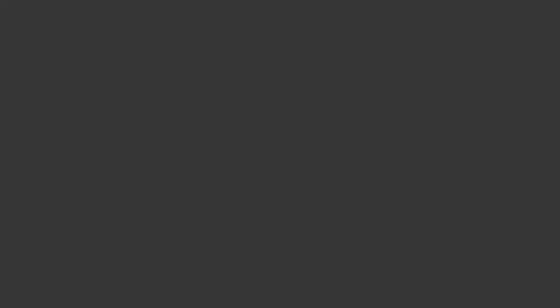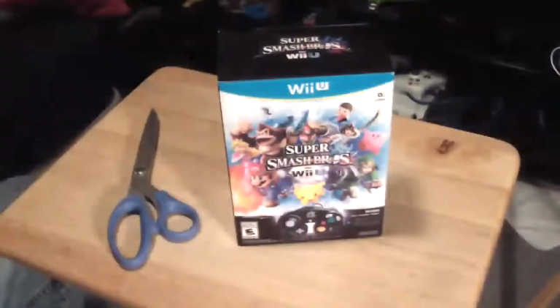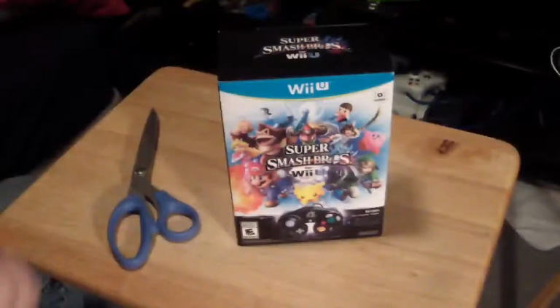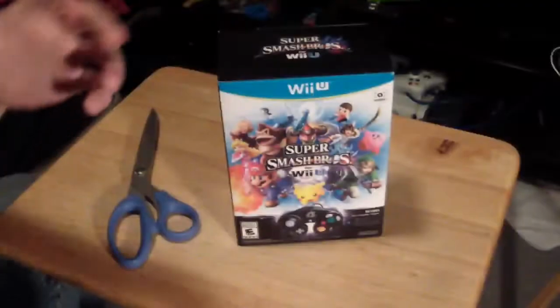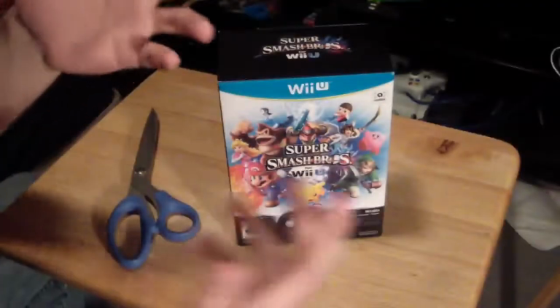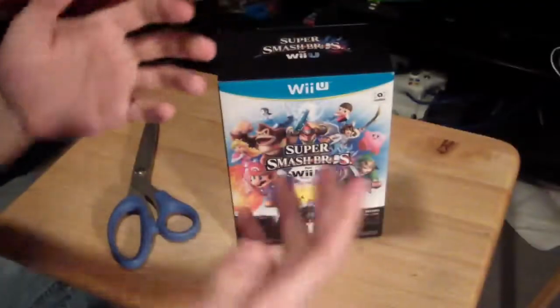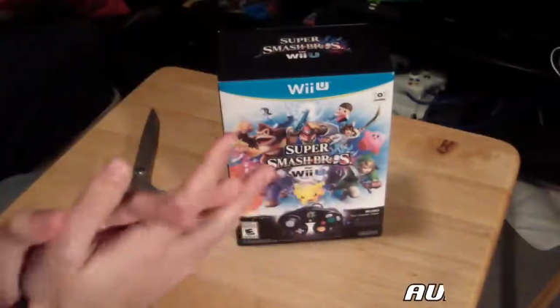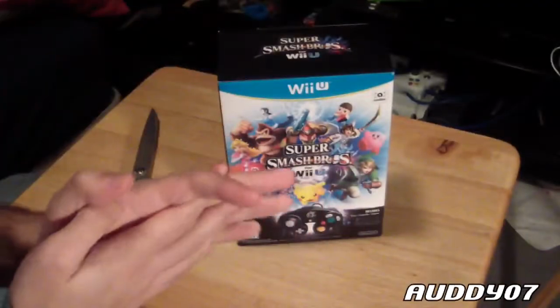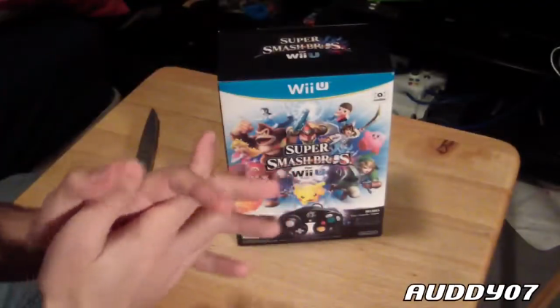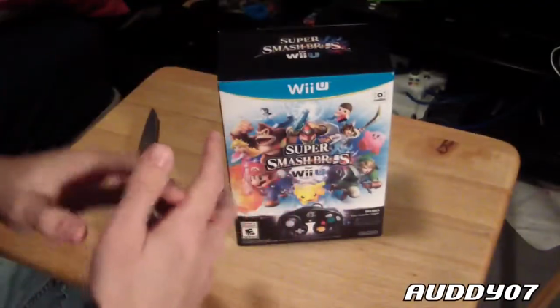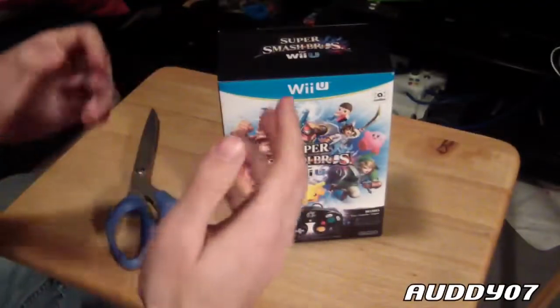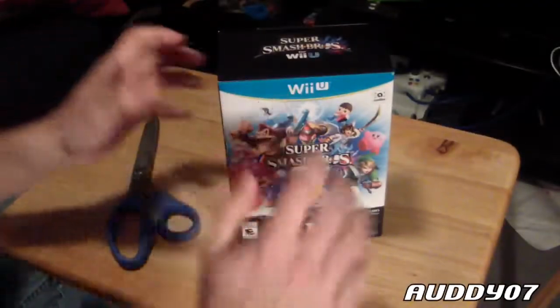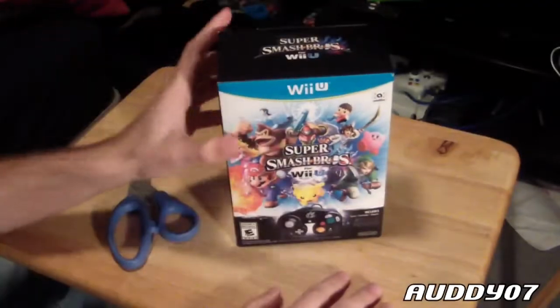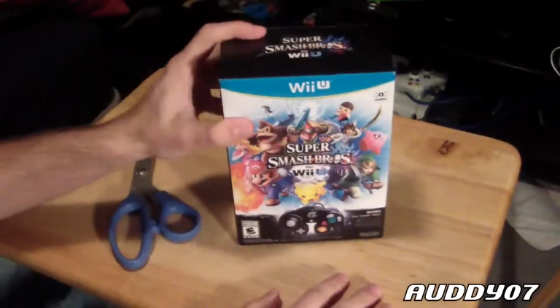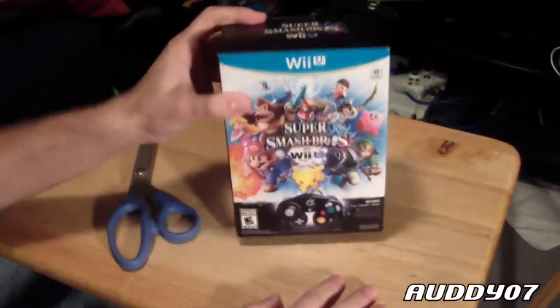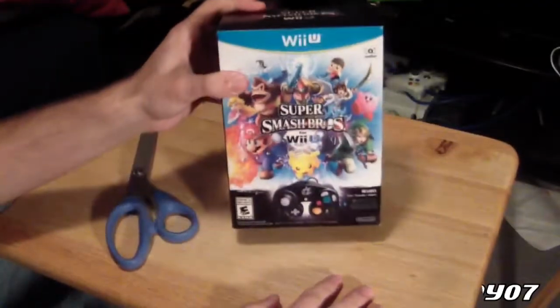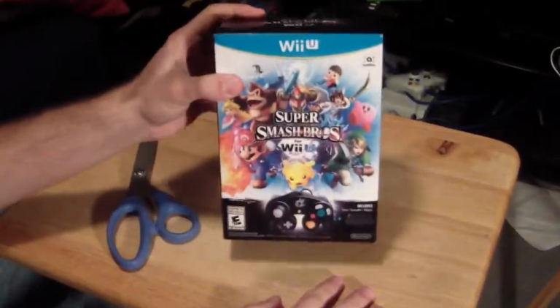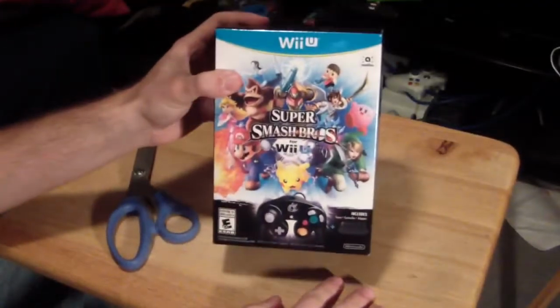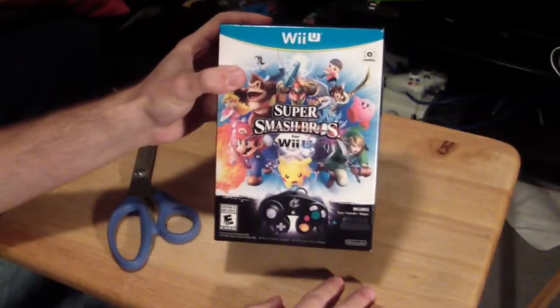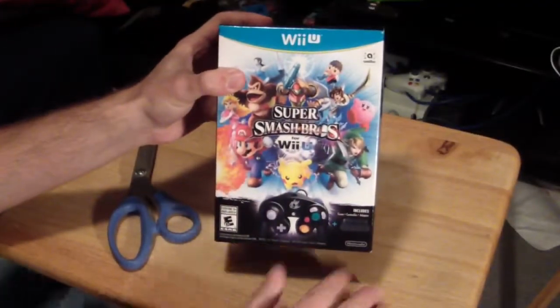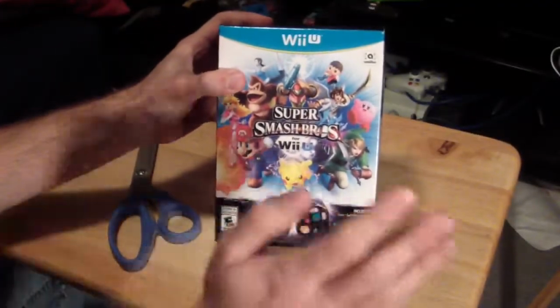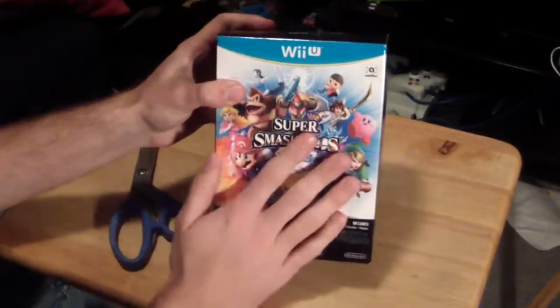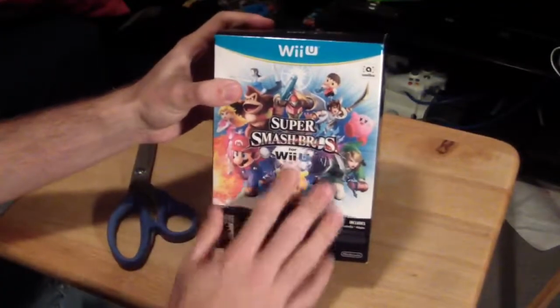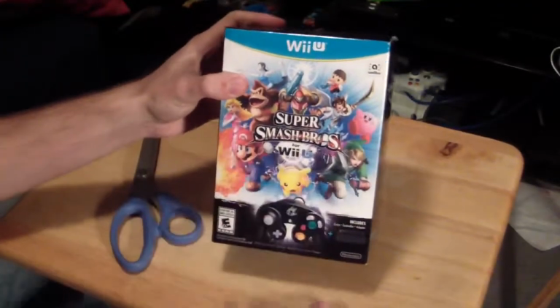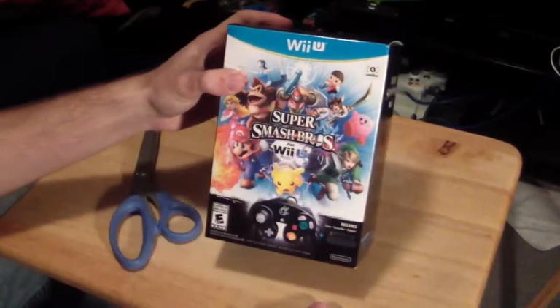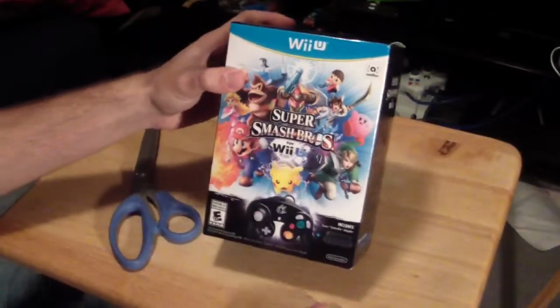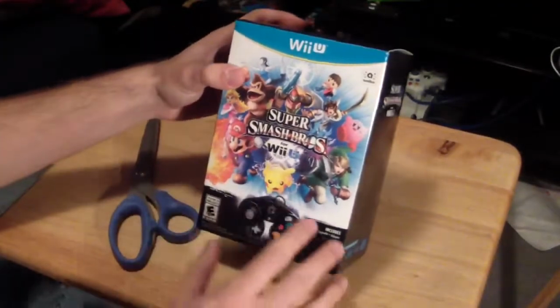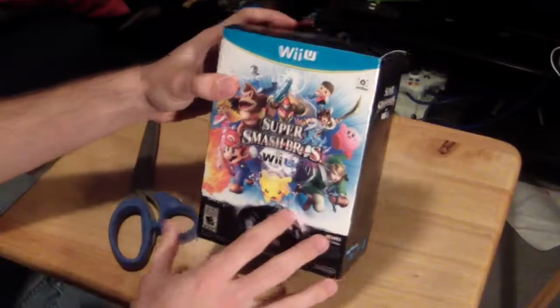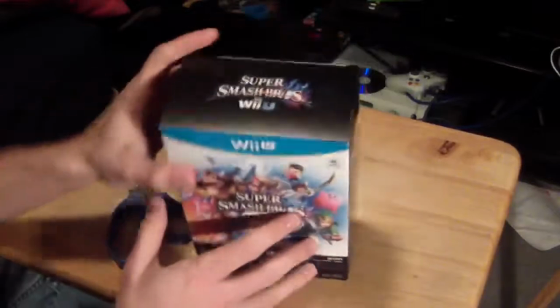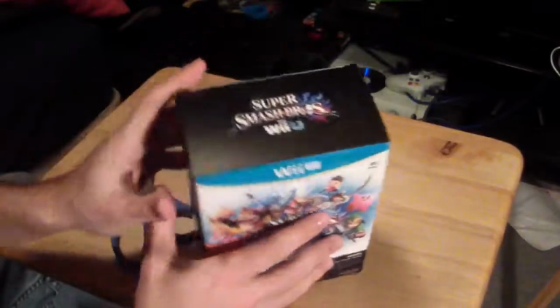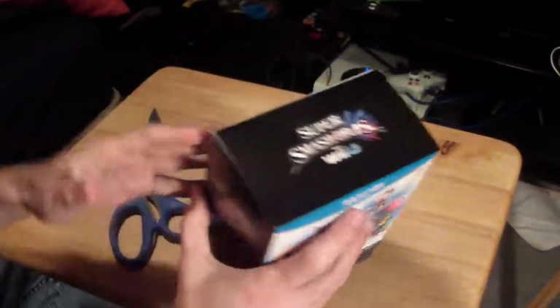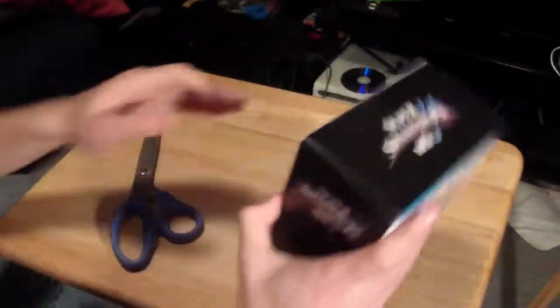Hey there, what's up everybody? It's Addy here and I got the Smash U Bundle and let's do it. Let's do the unboxing. Here we go.